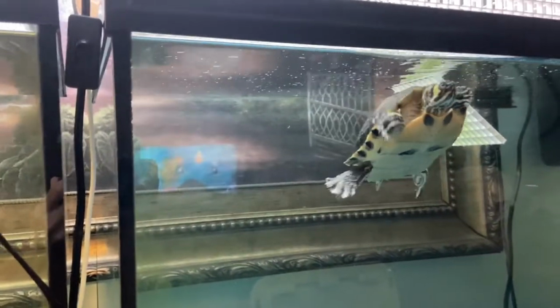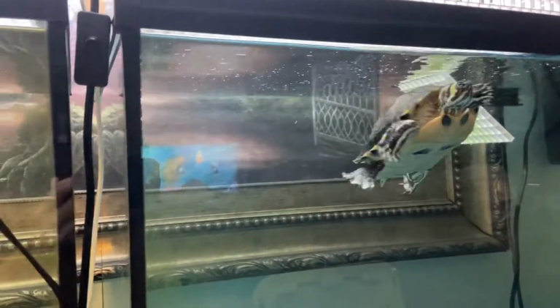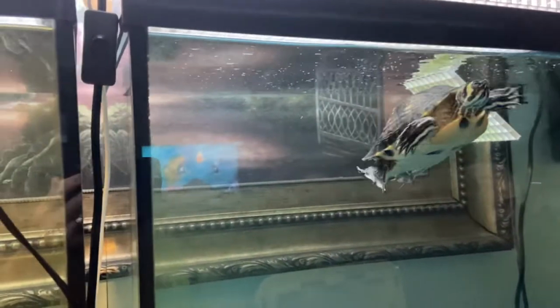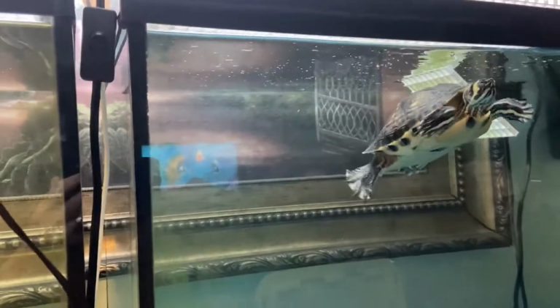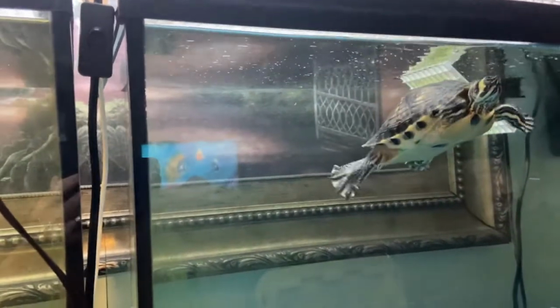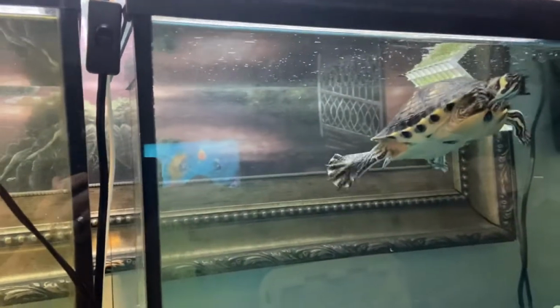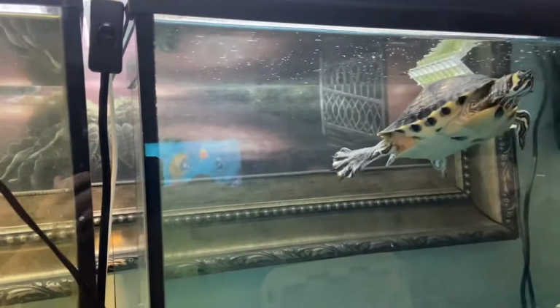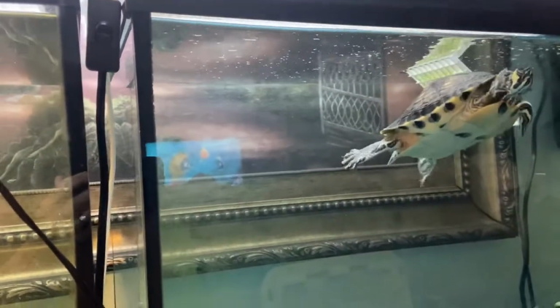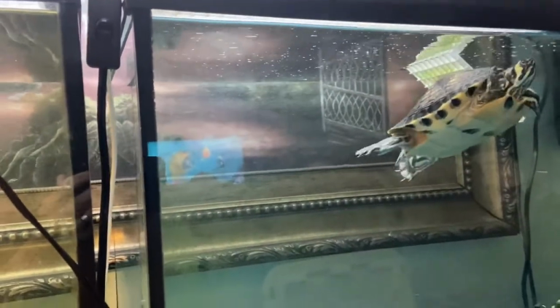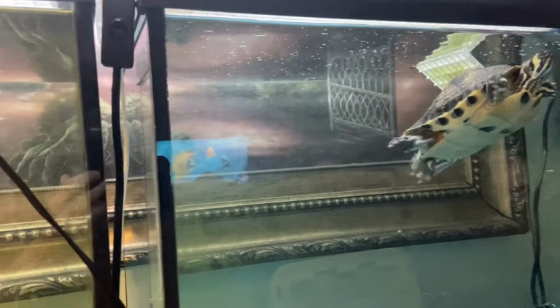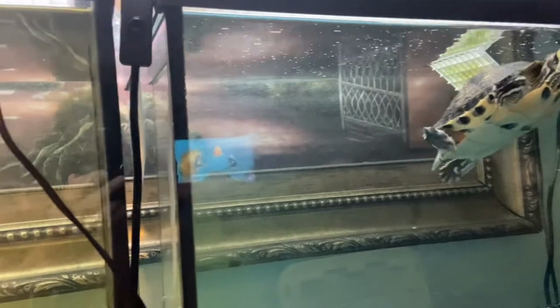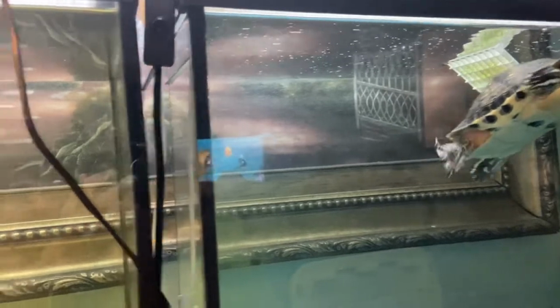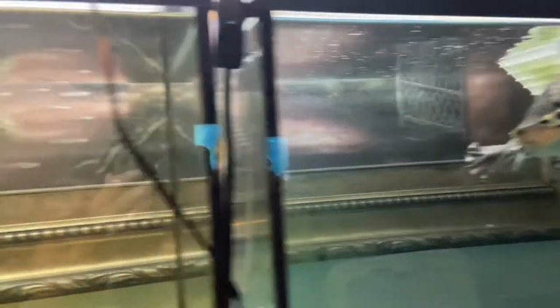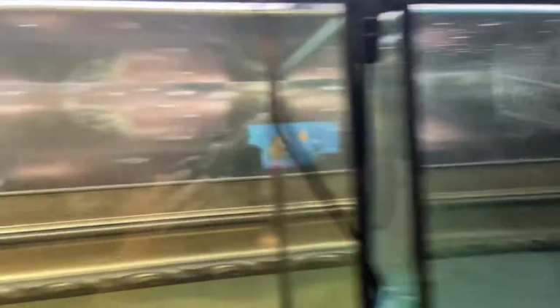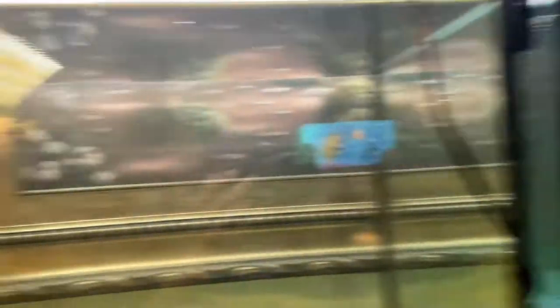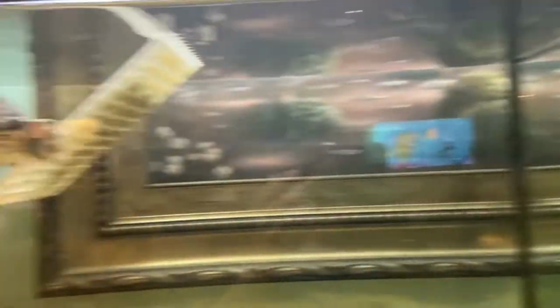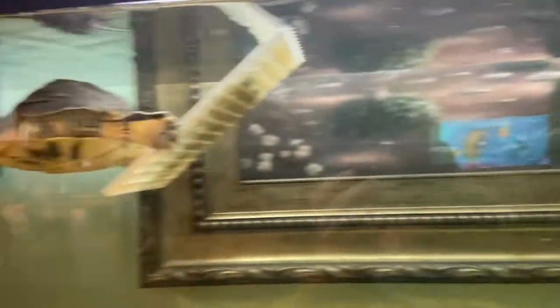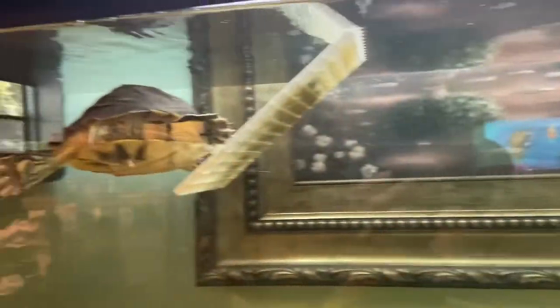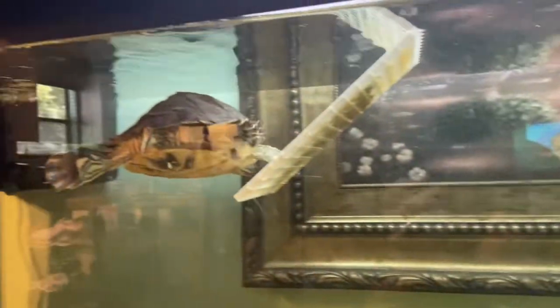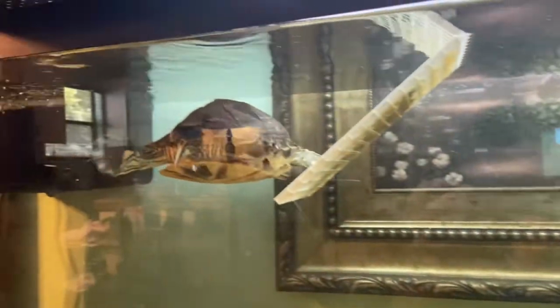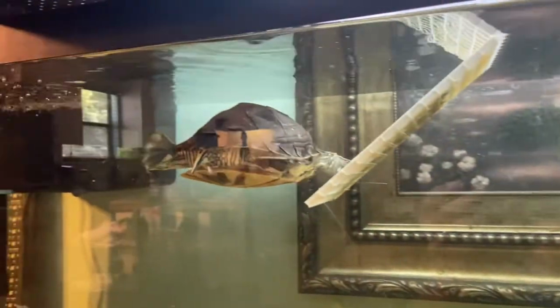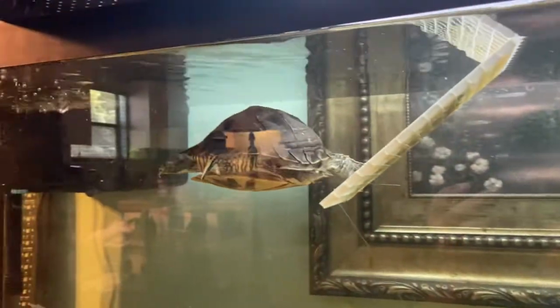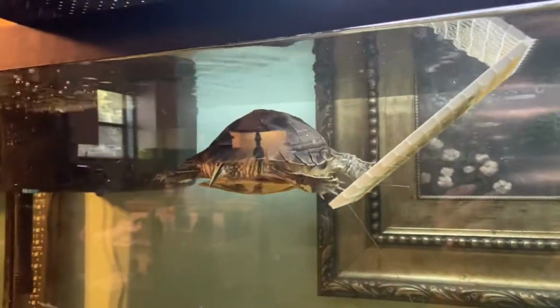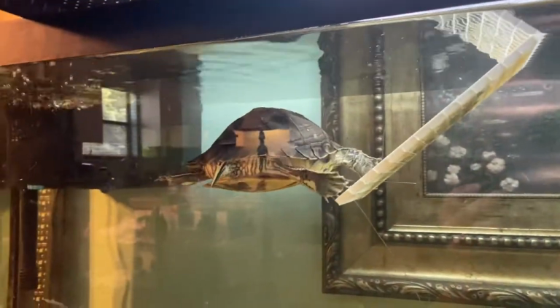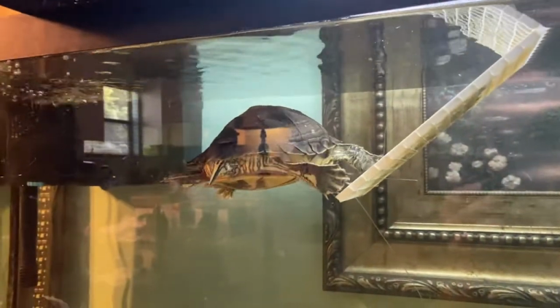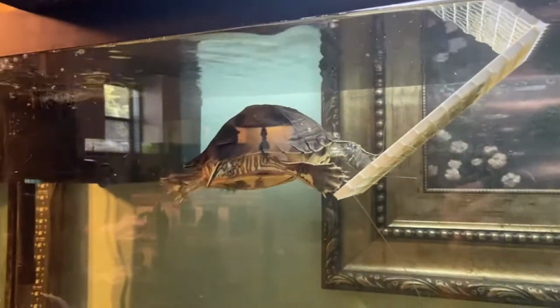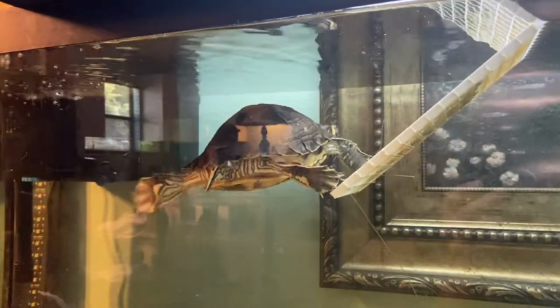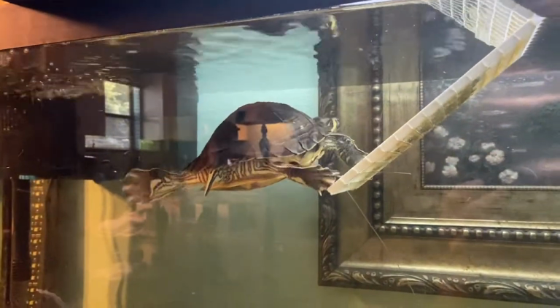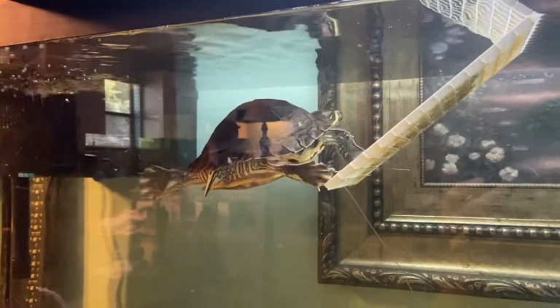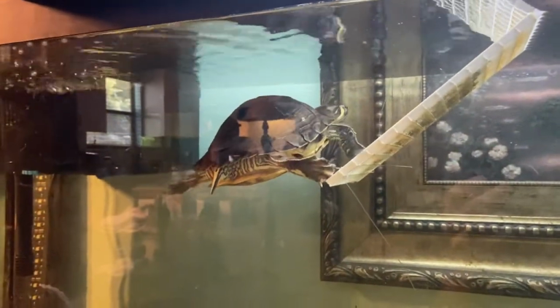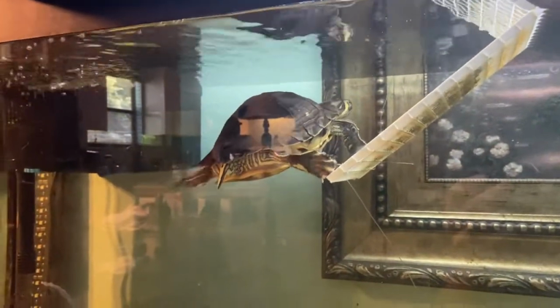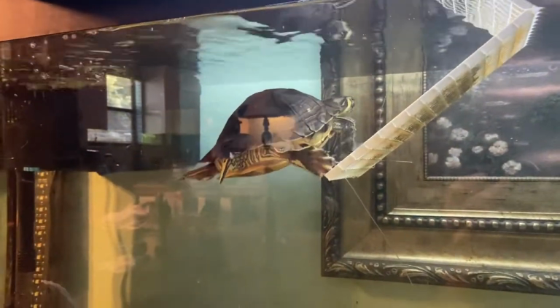These are two females. We know they're females because they have short claws.